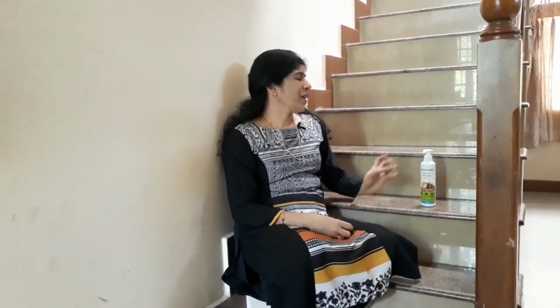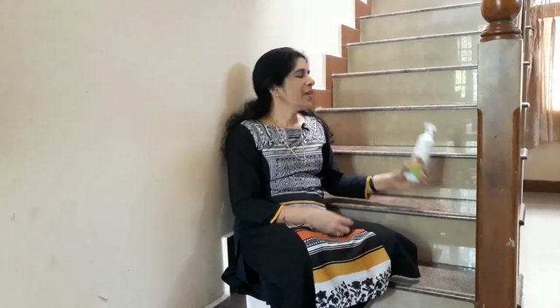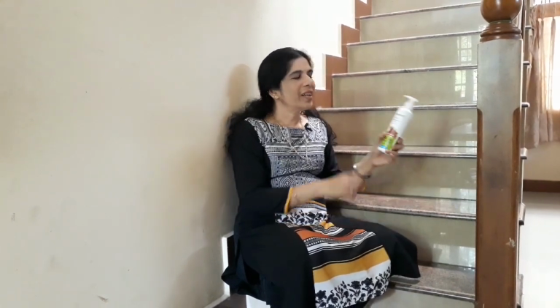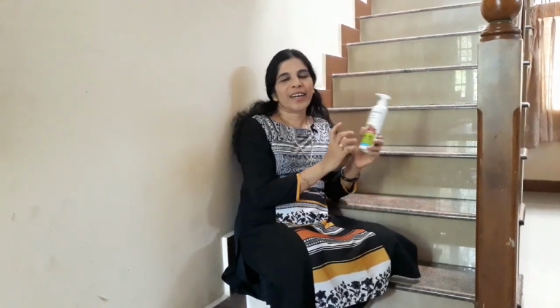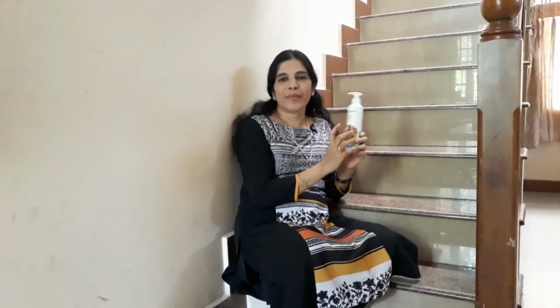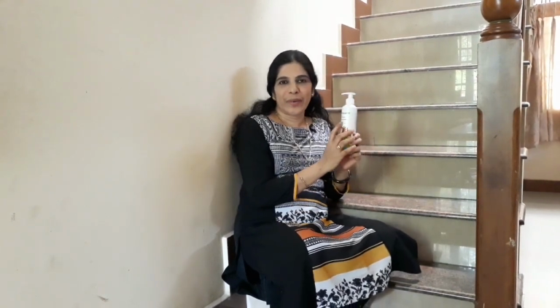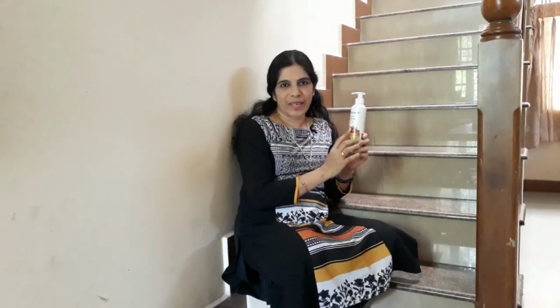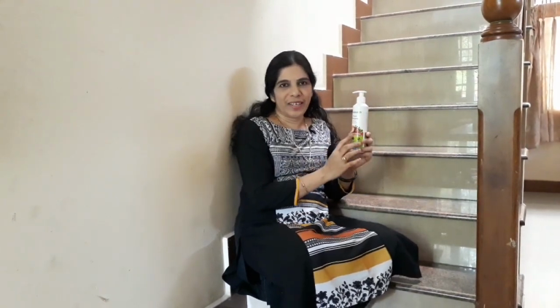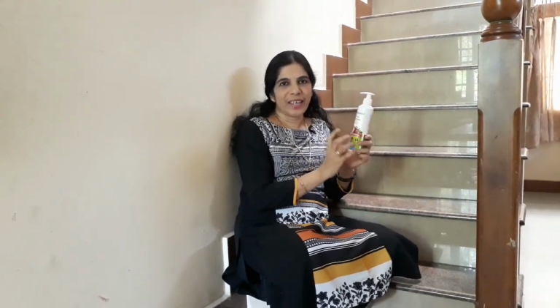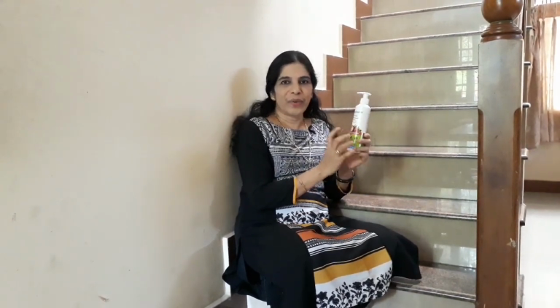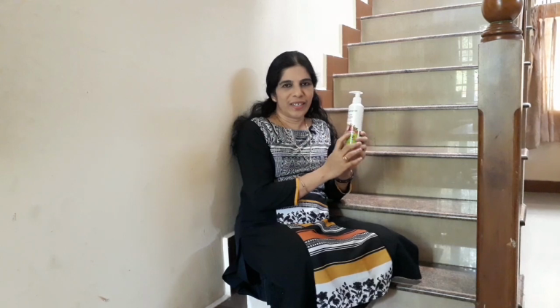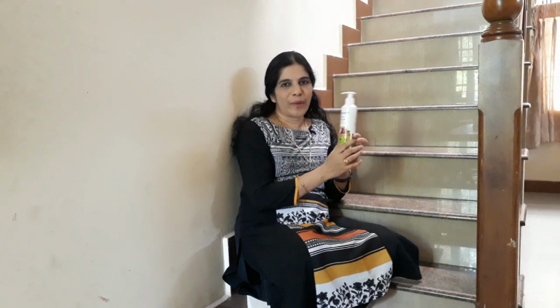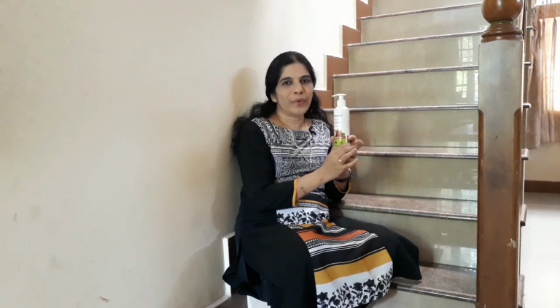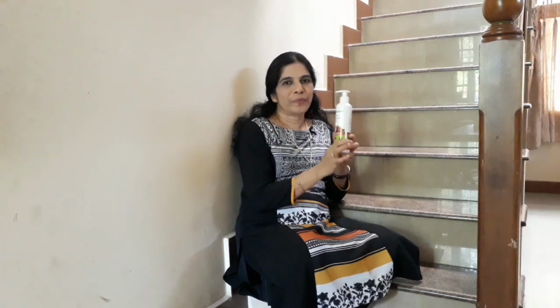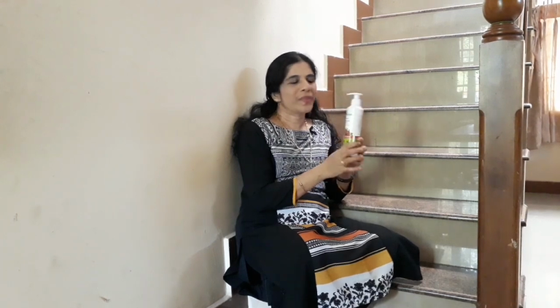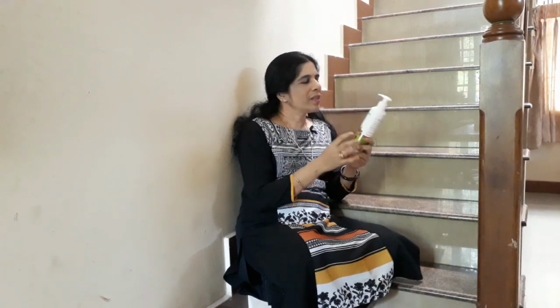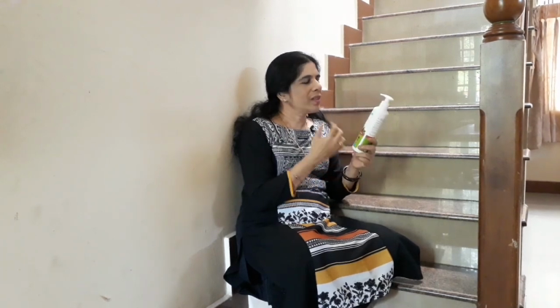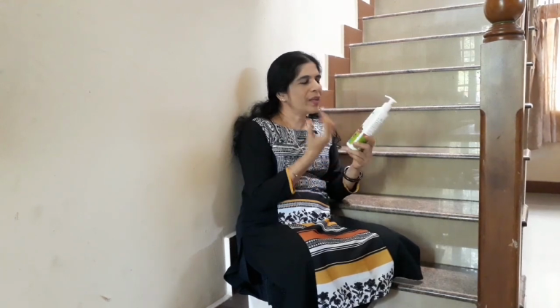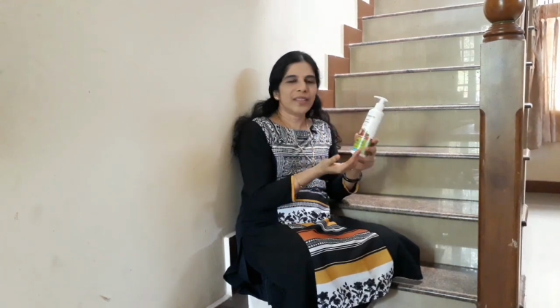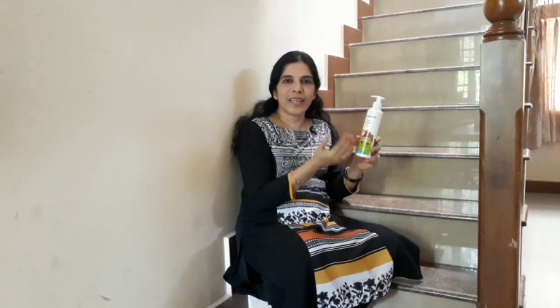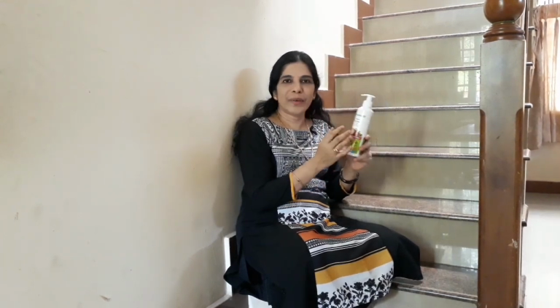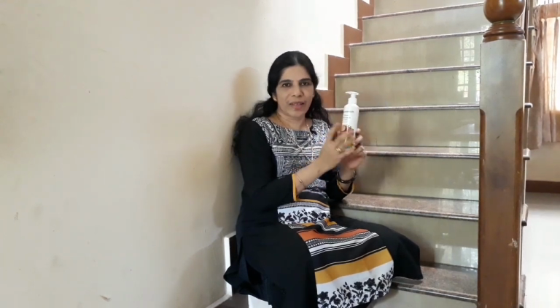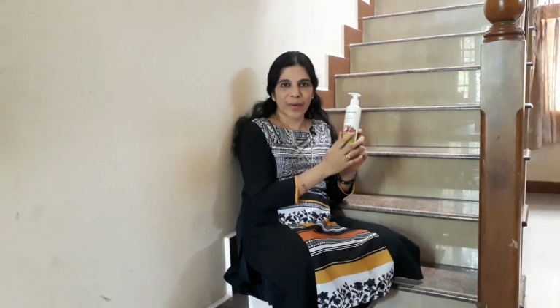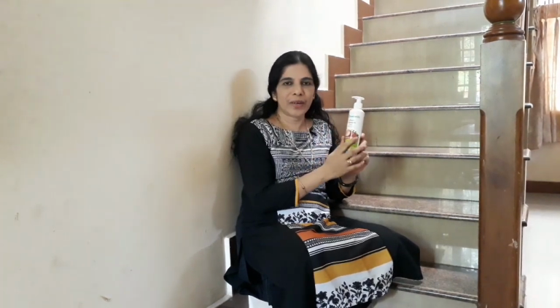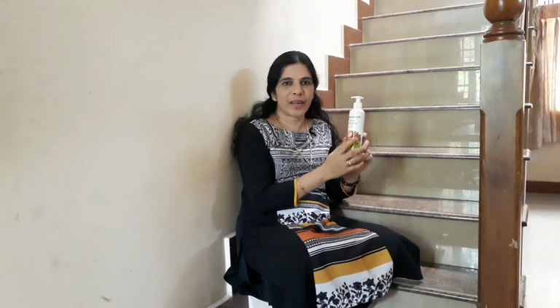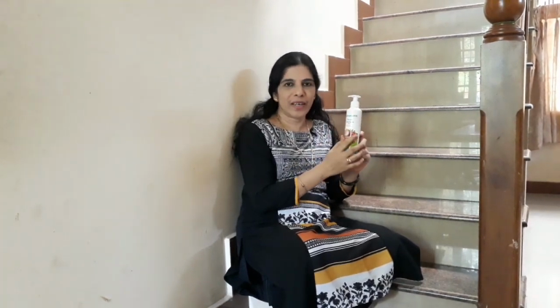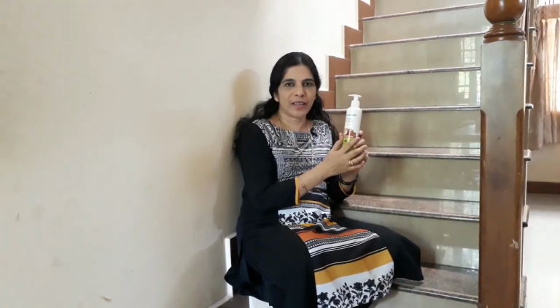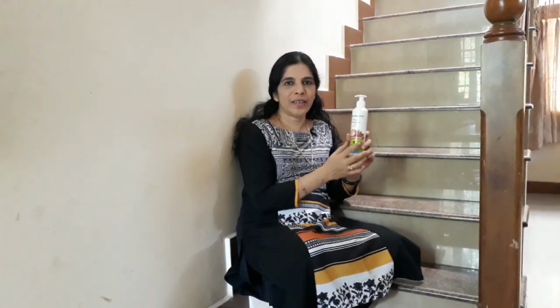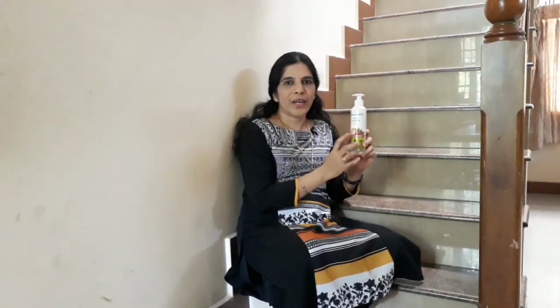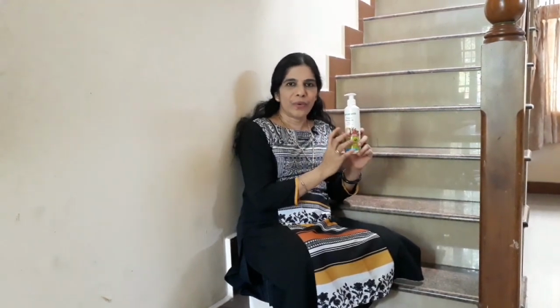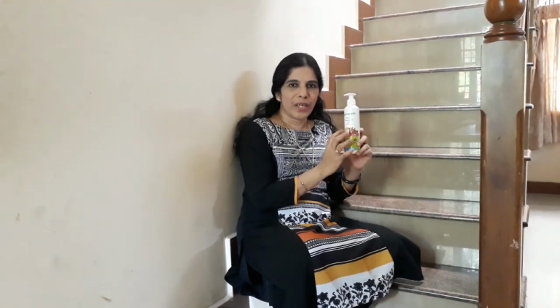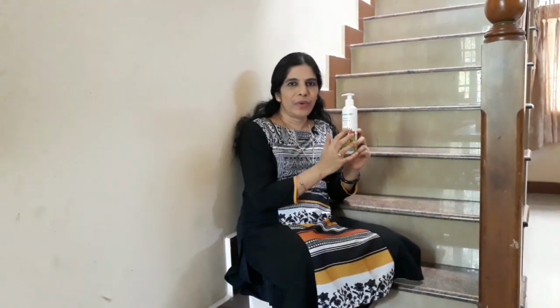This is the onion shampoo. This is the onion oil.